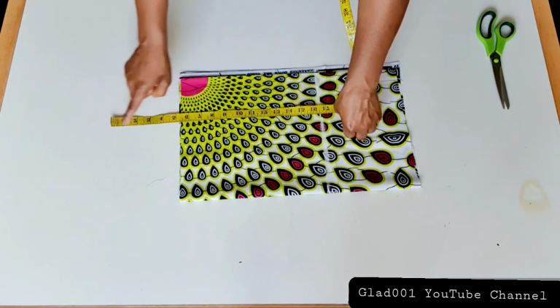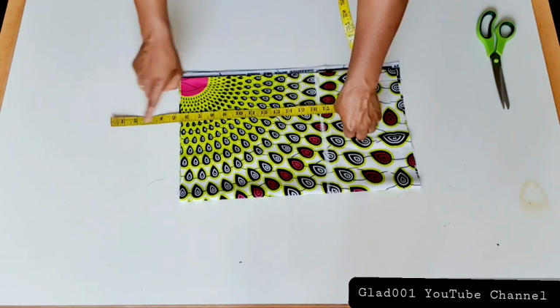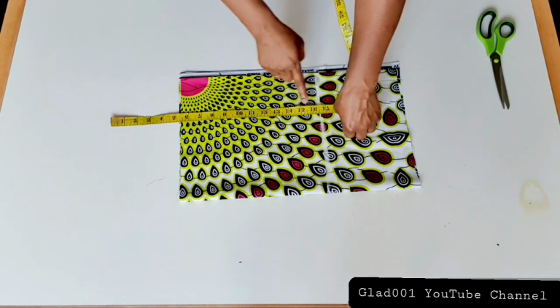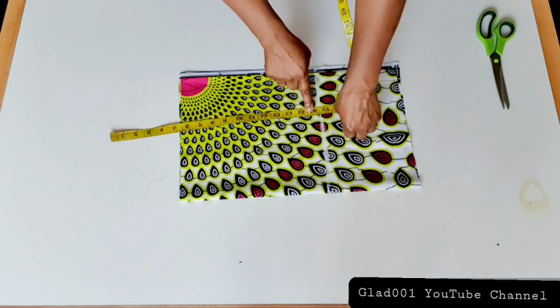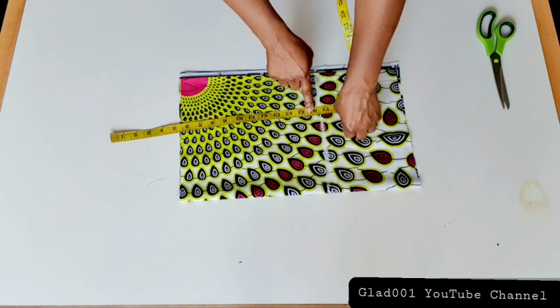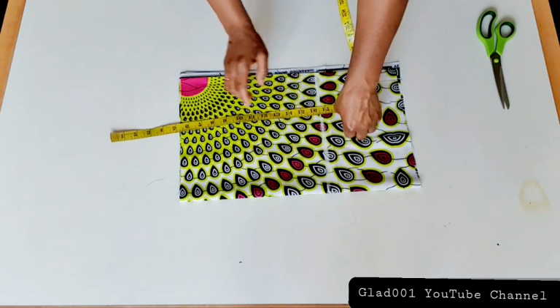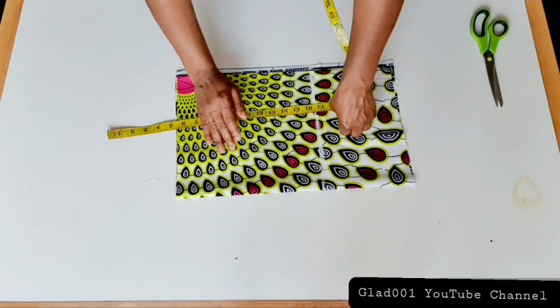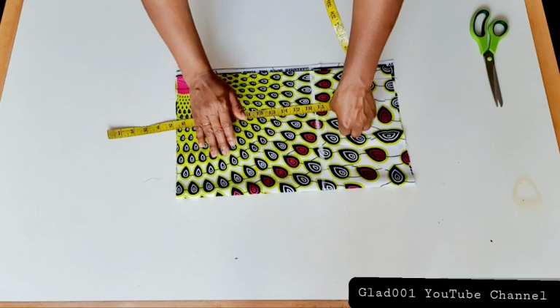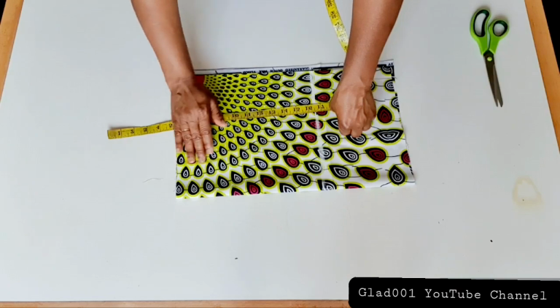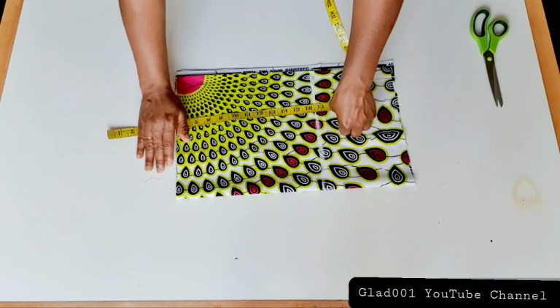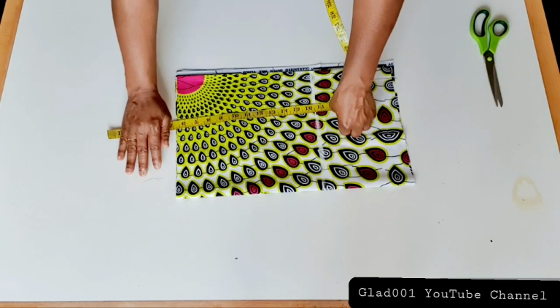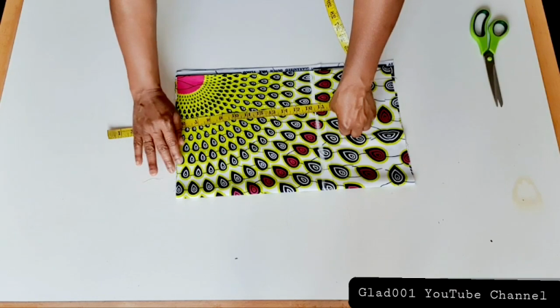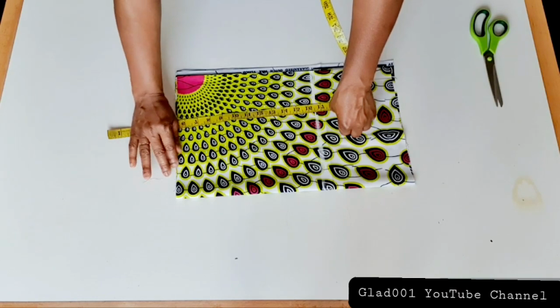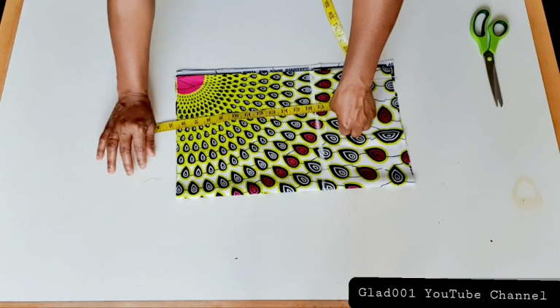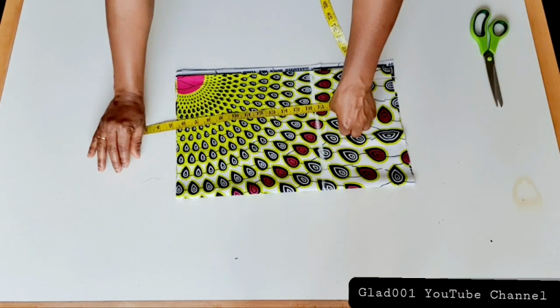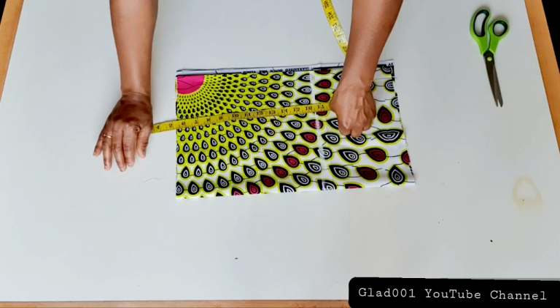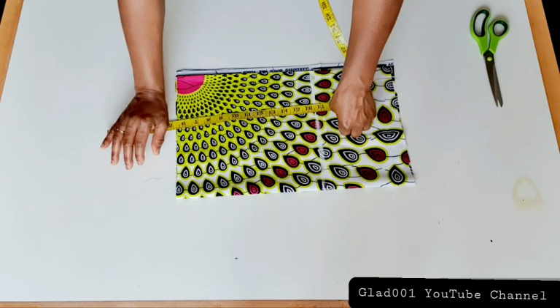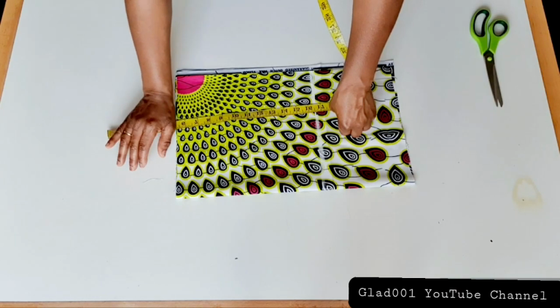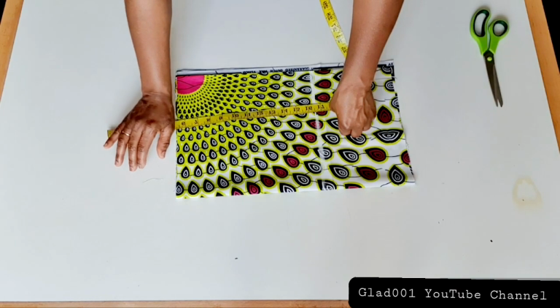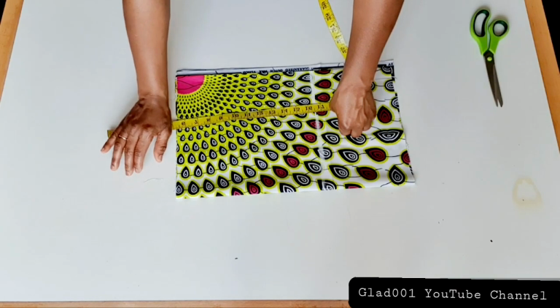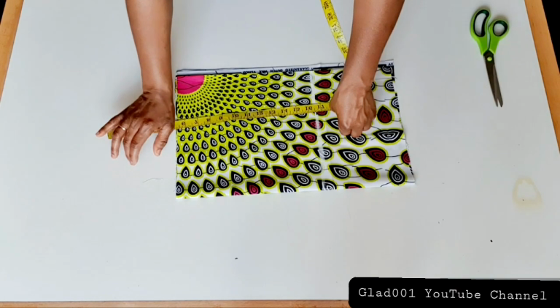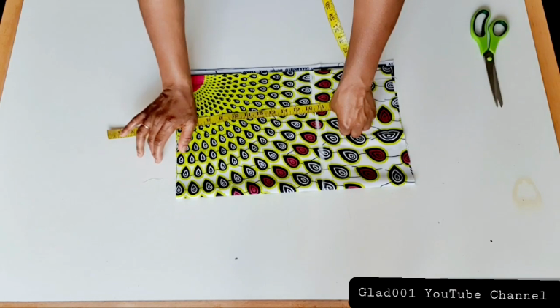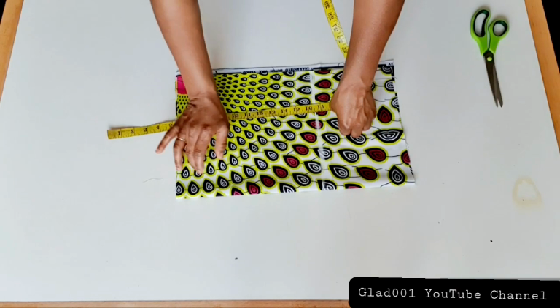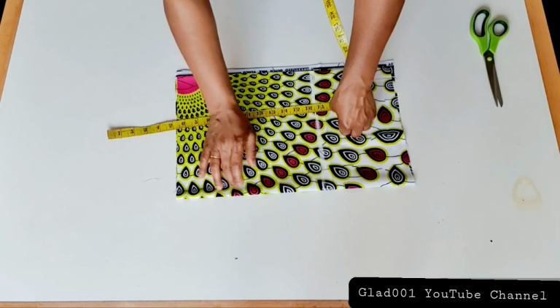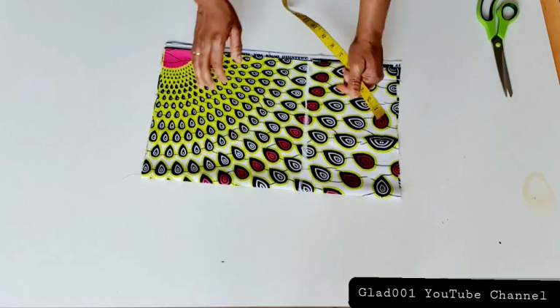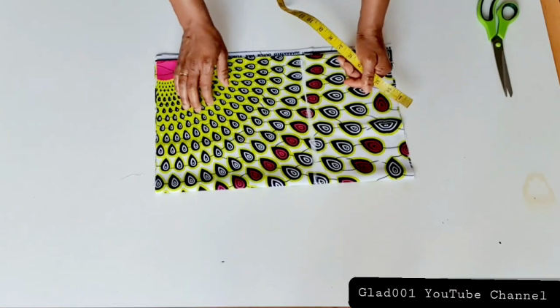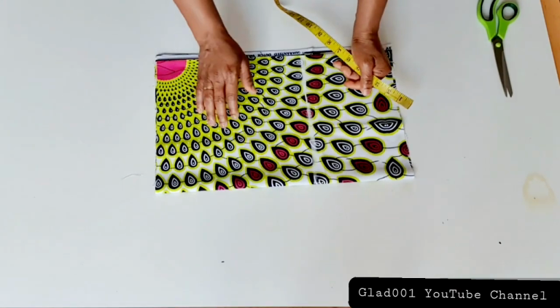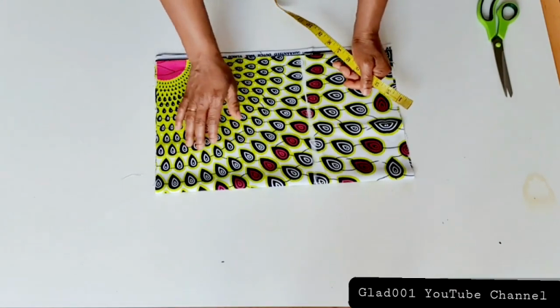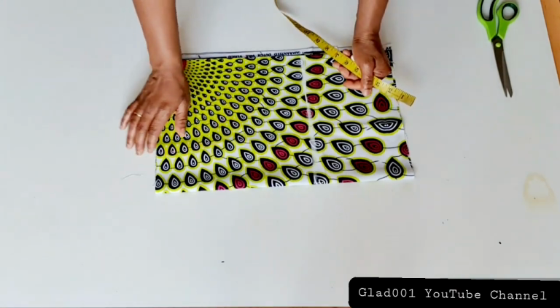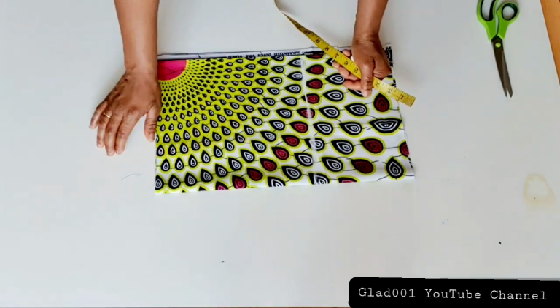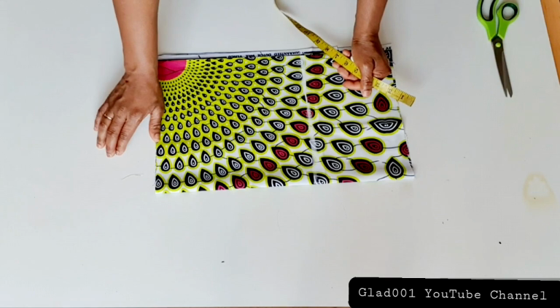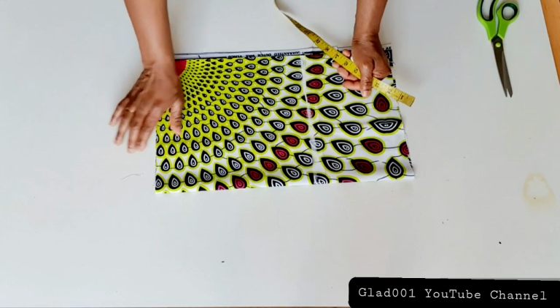16 and a half inches is the half length. I'm going to sew extra on the top to give me the arm hole where I will sew the sleeve on.